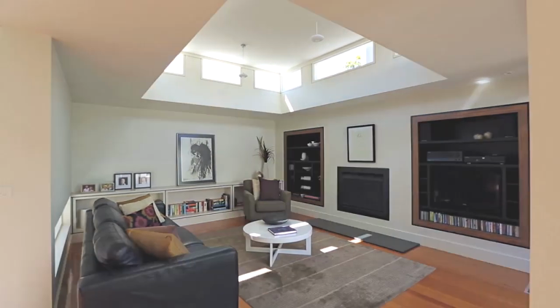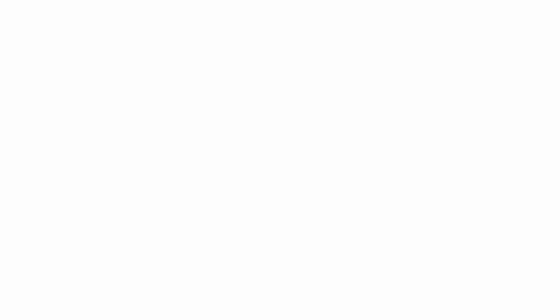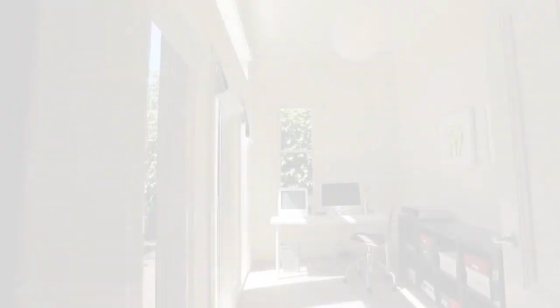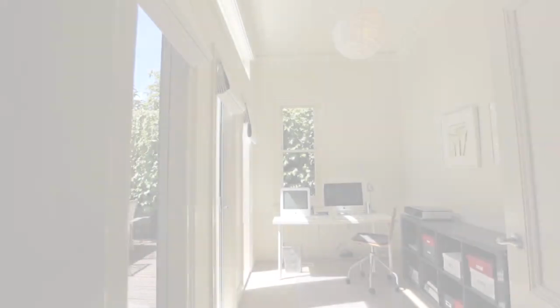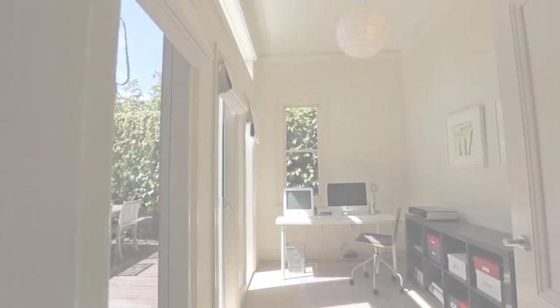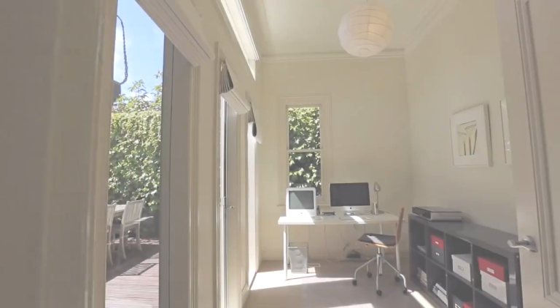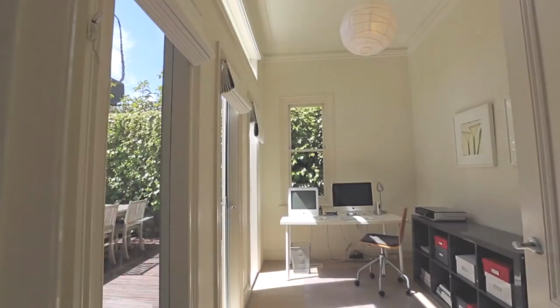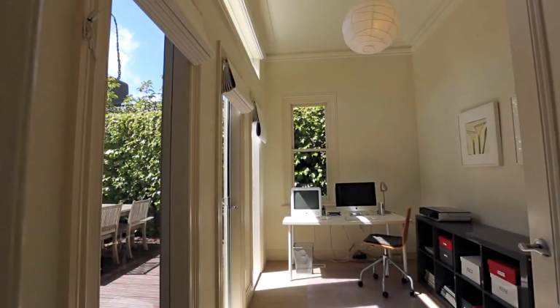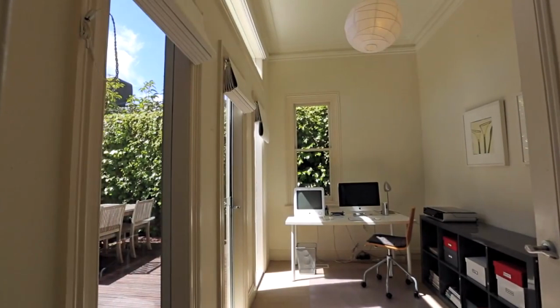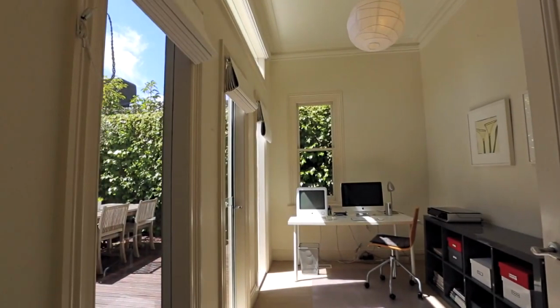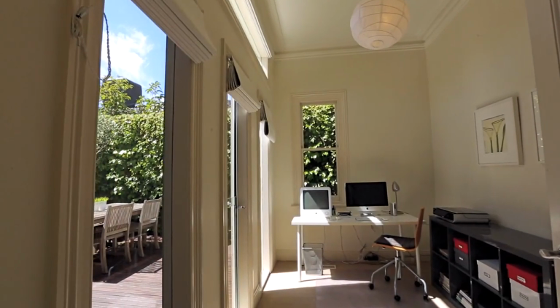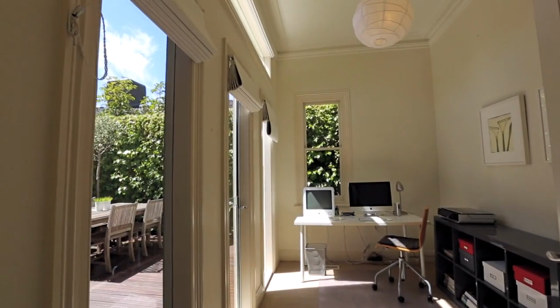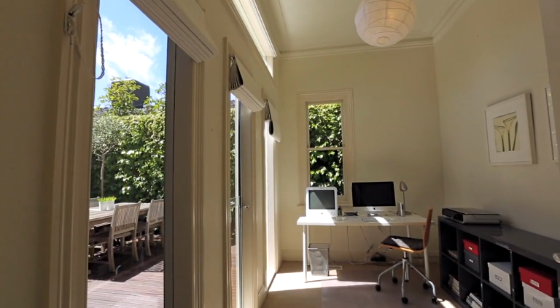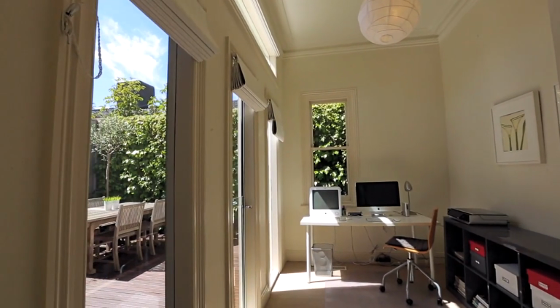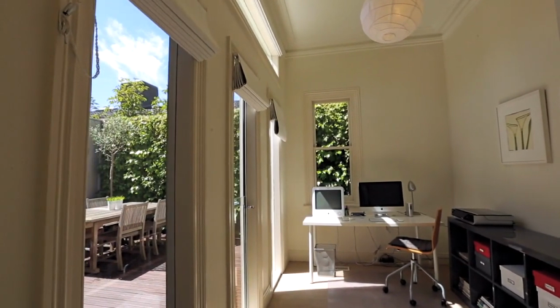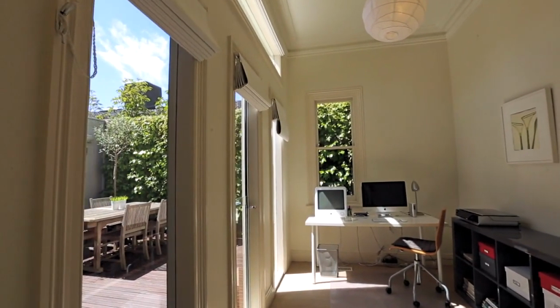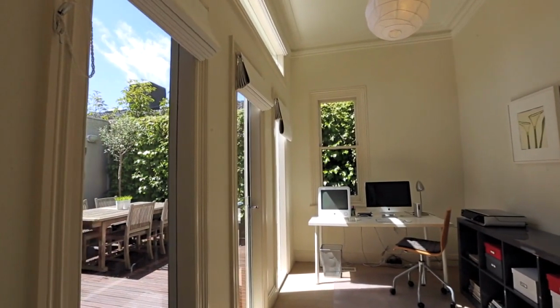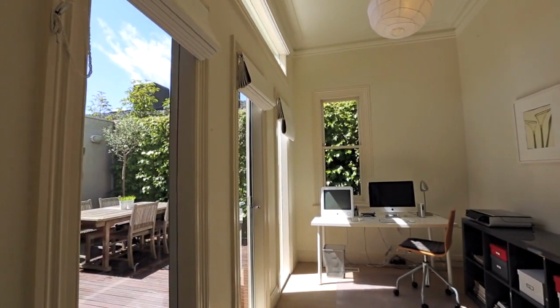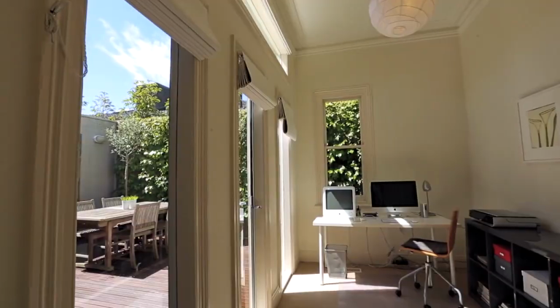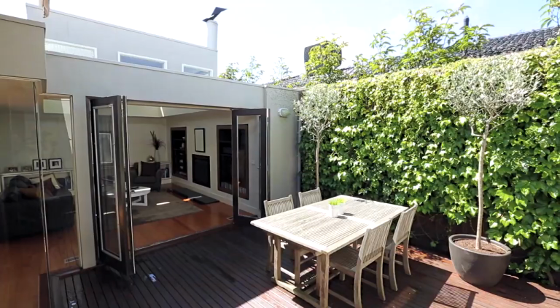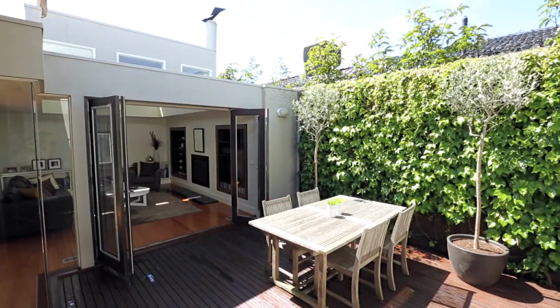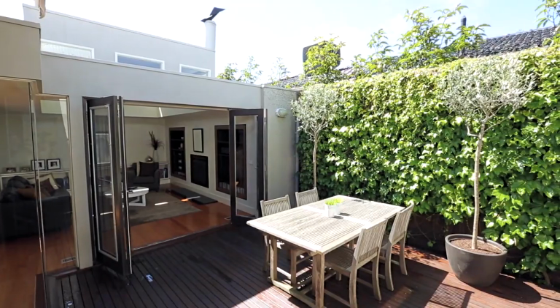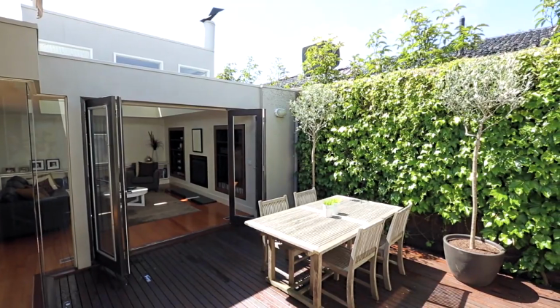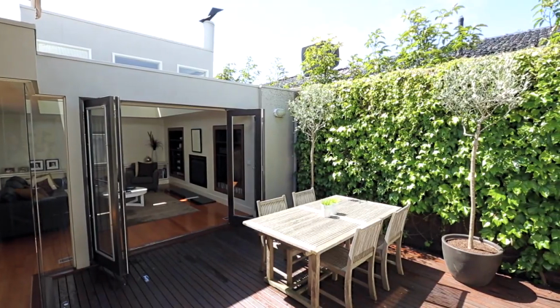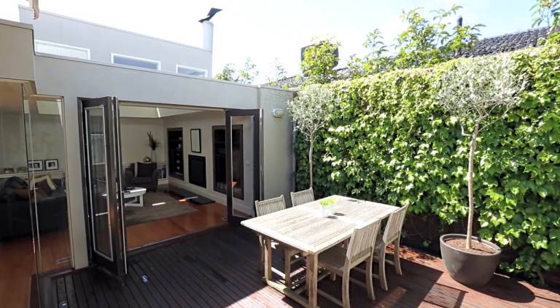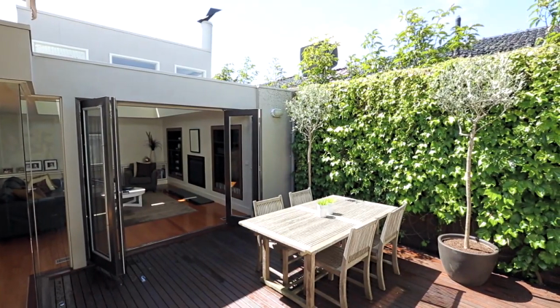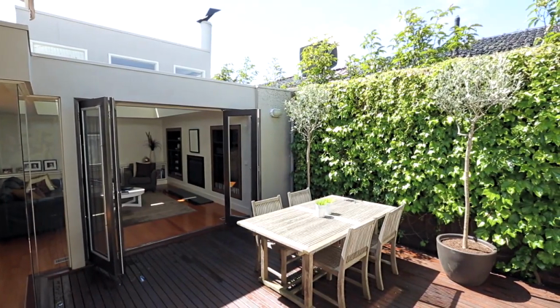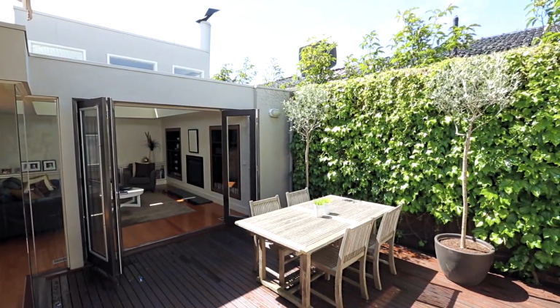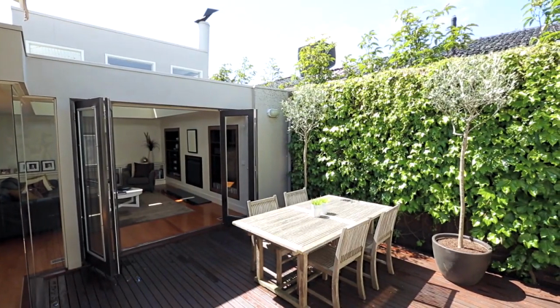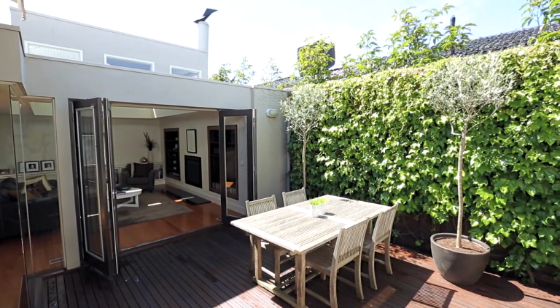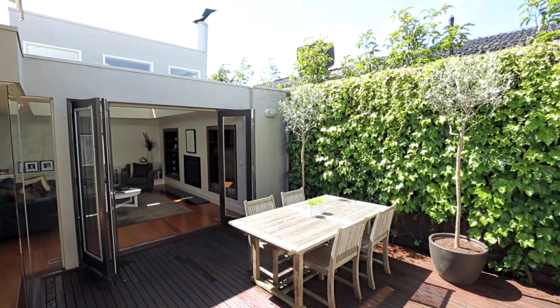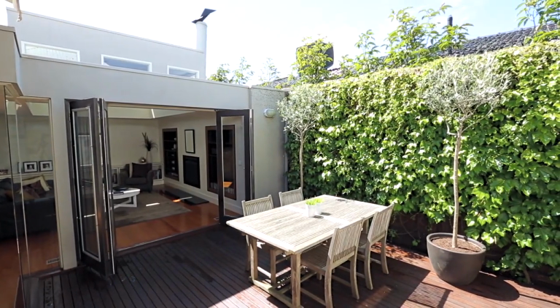These beautiful bi-fold doors open up to a north-facing alfresco dining area, perfect for entertaining.